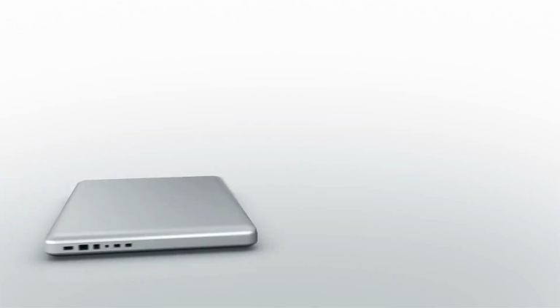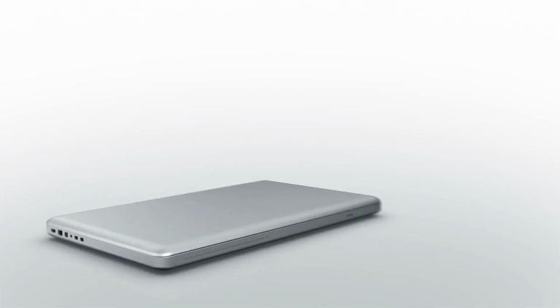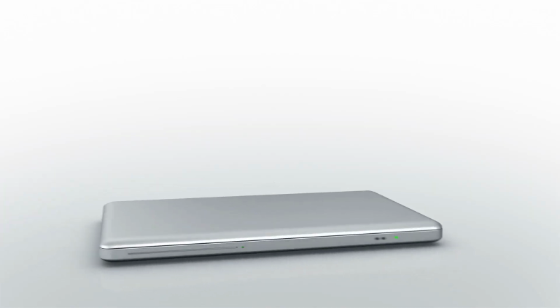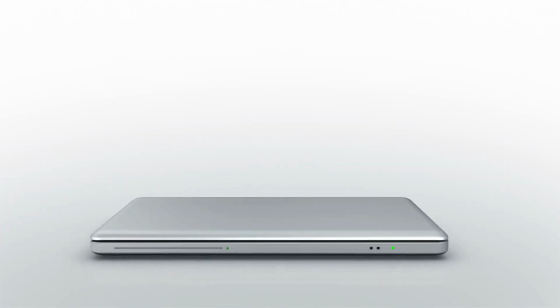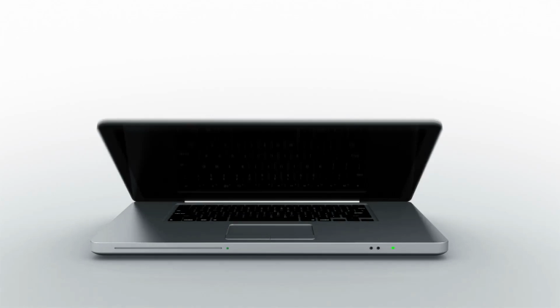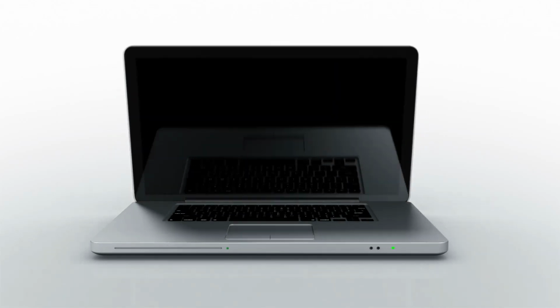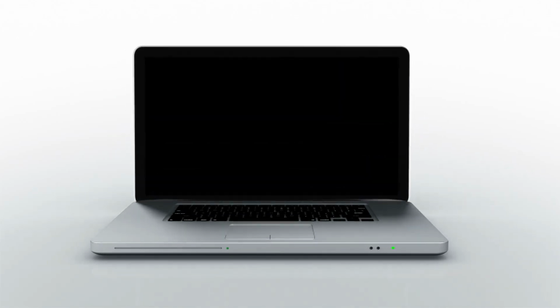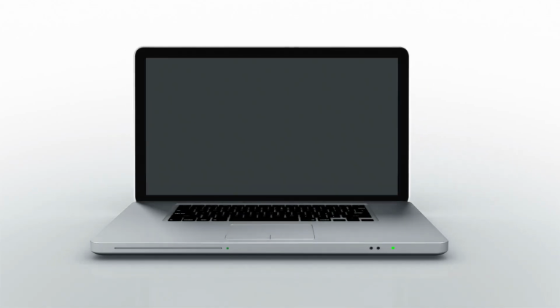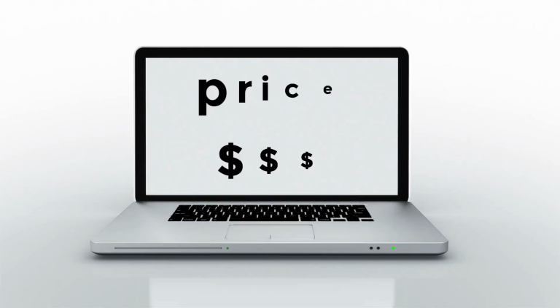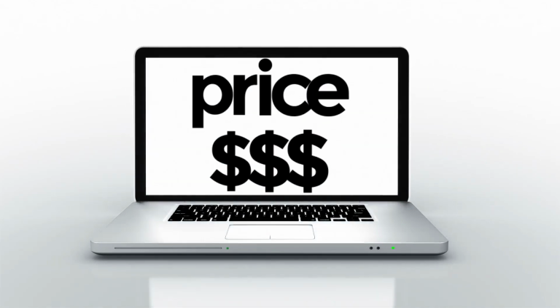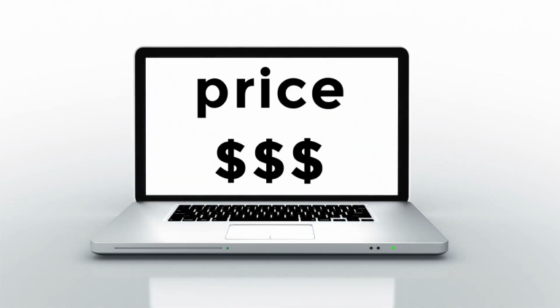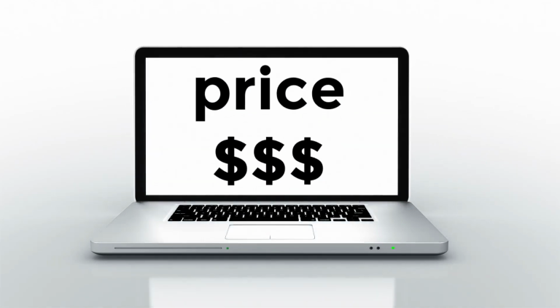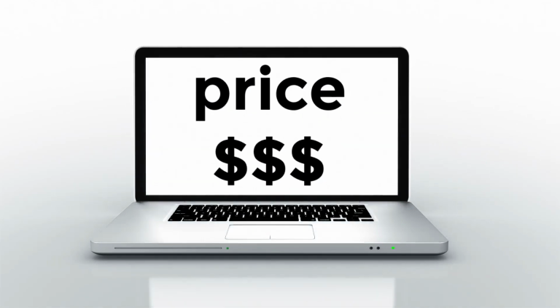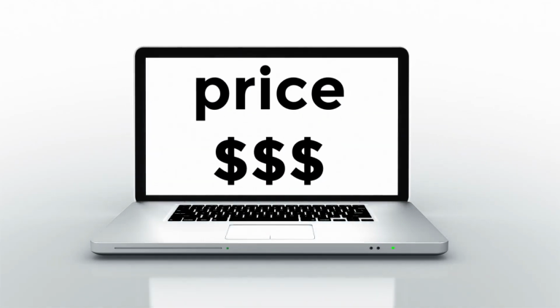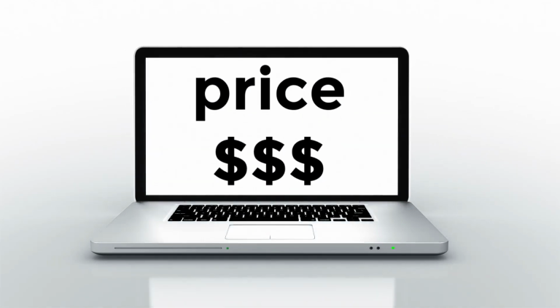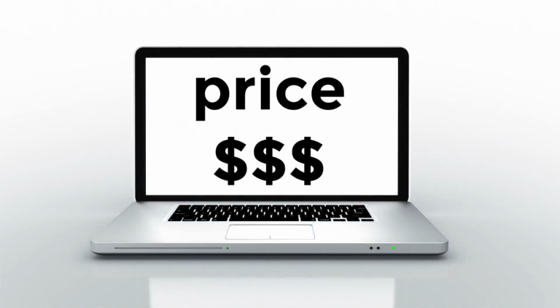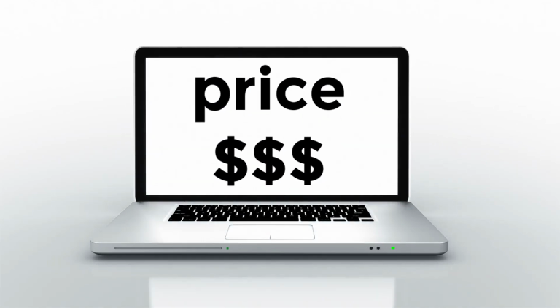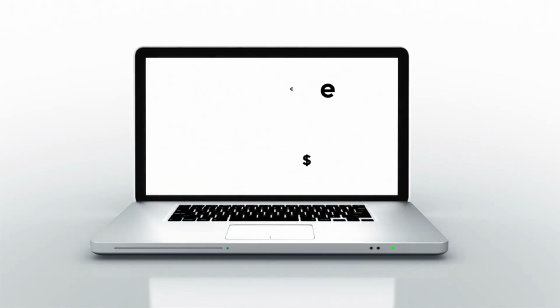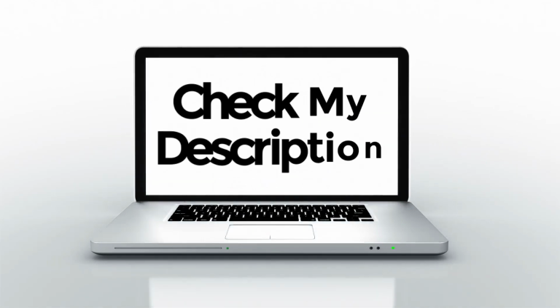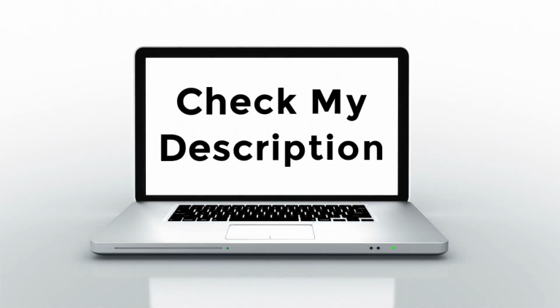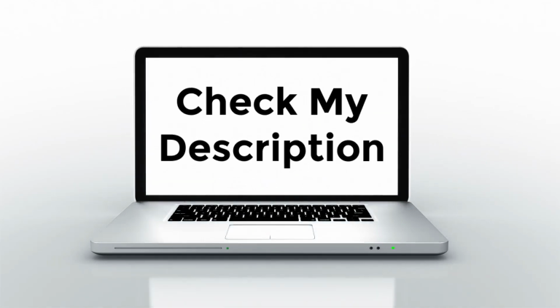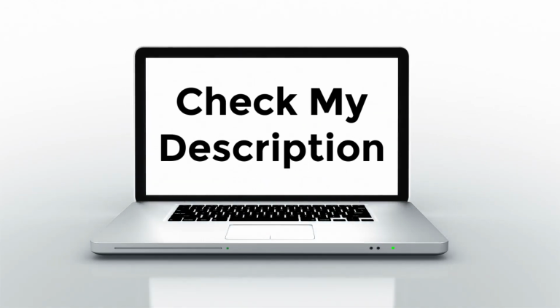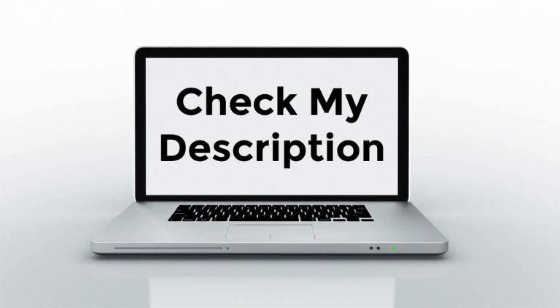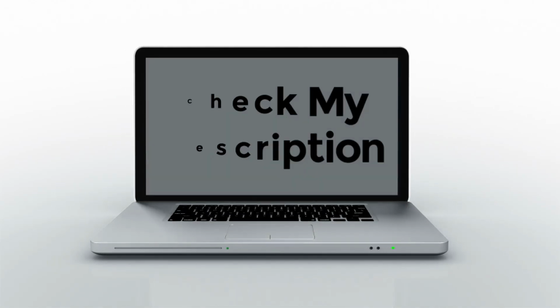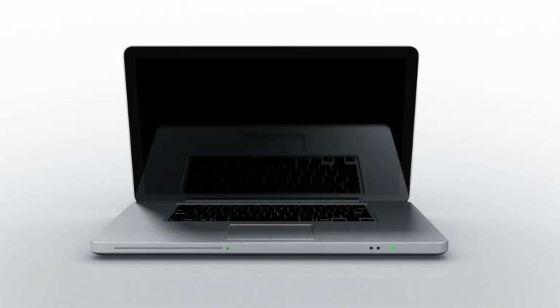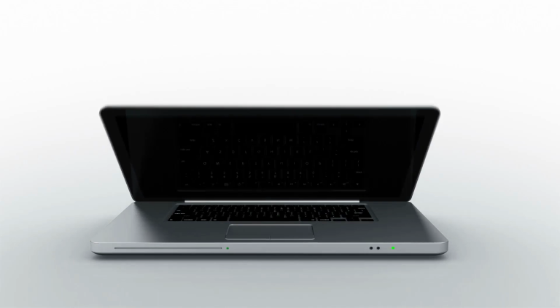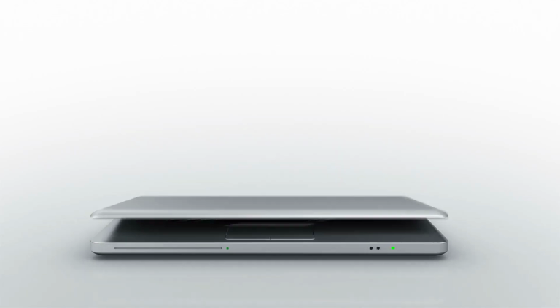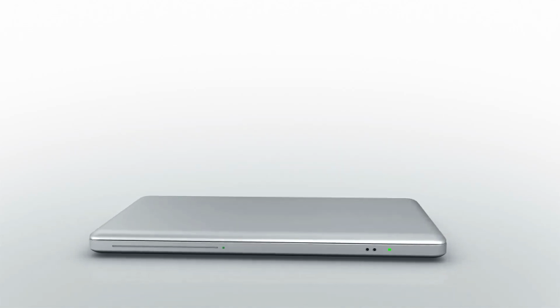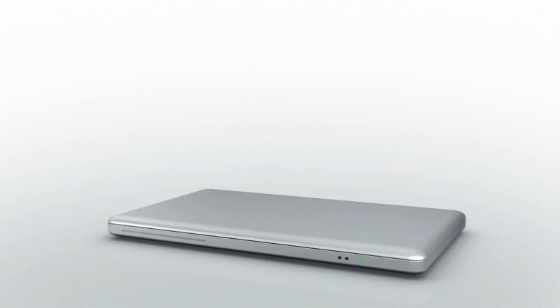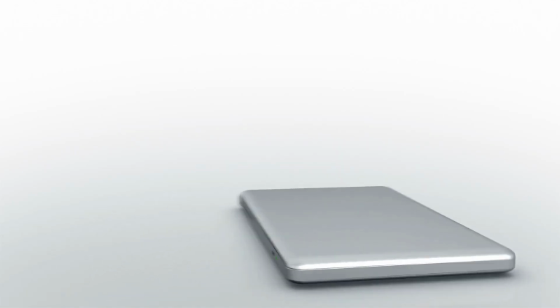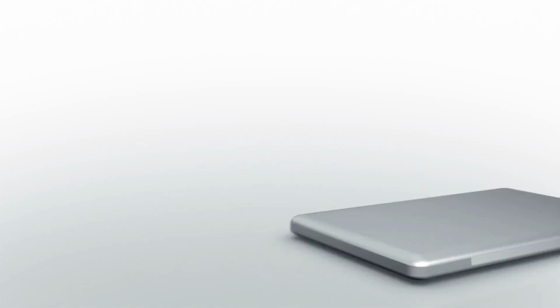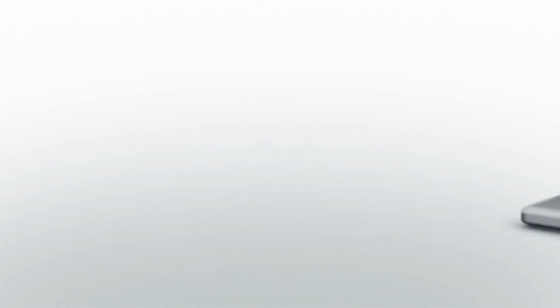If you want to know about the price and other information, please remember to check my description. So without further delay, let's jump into the video.